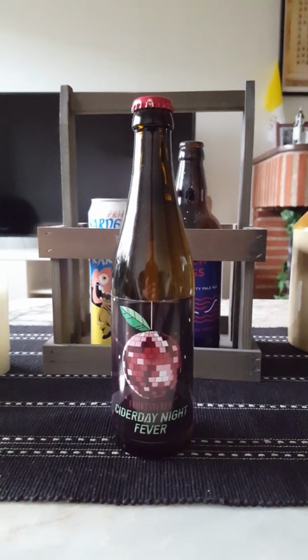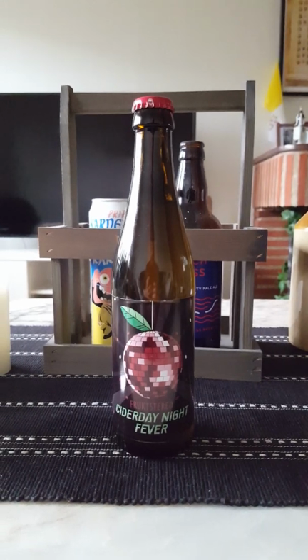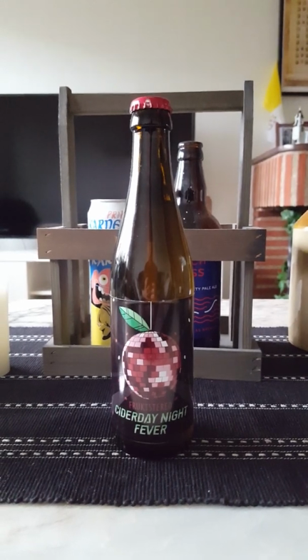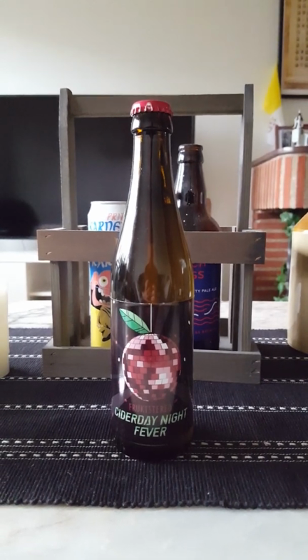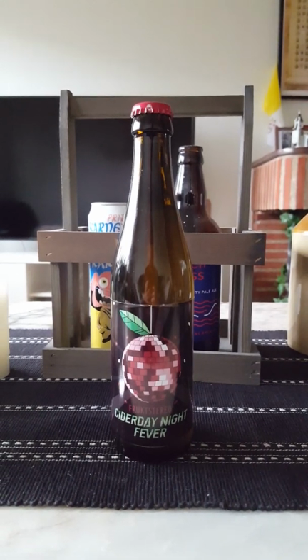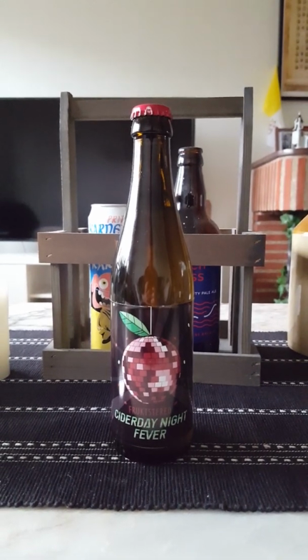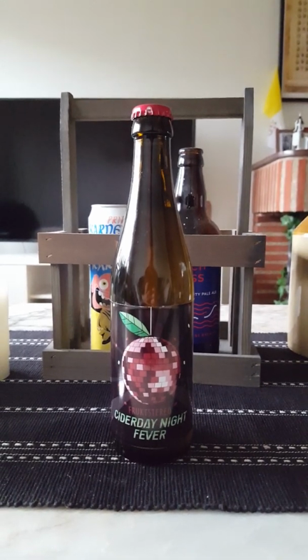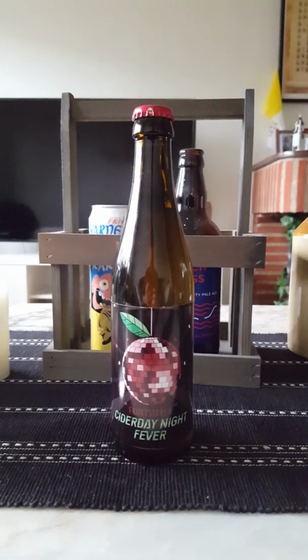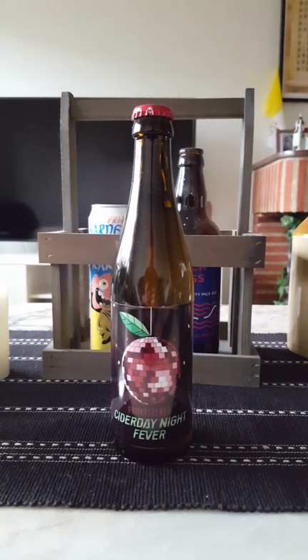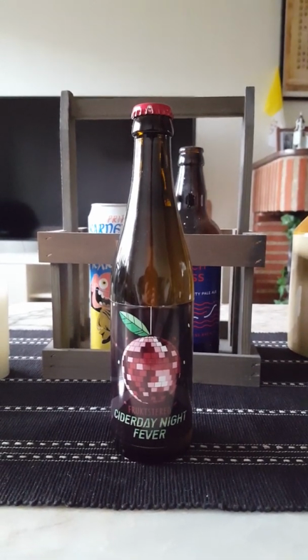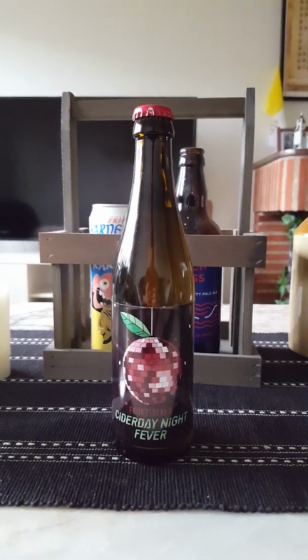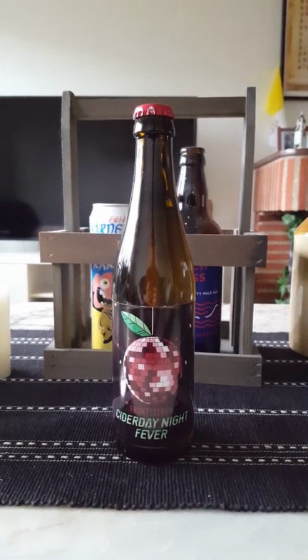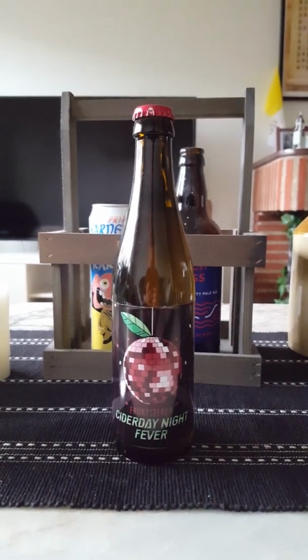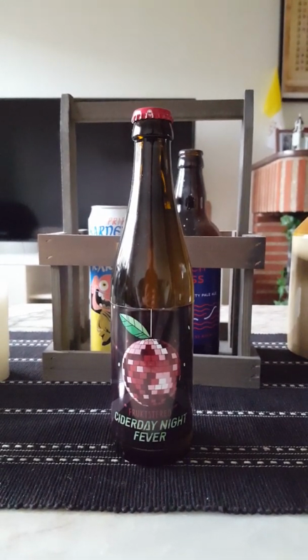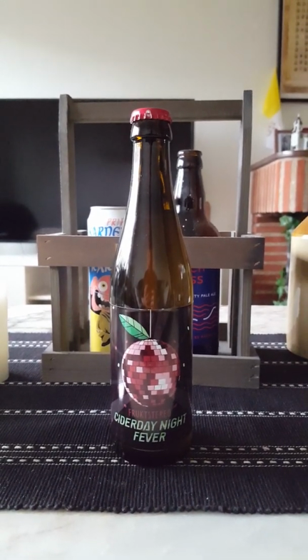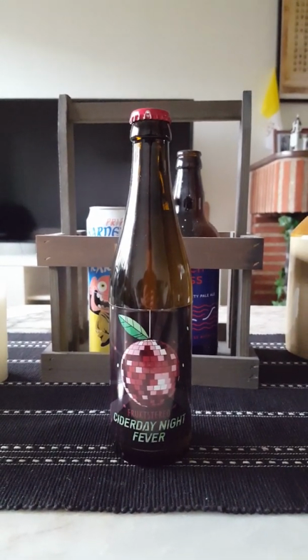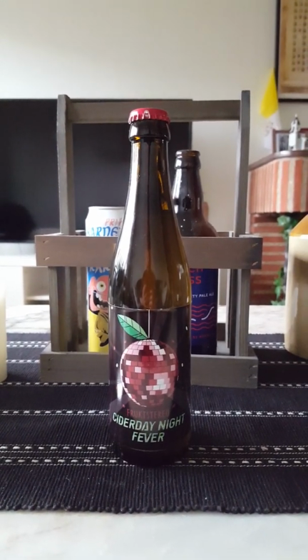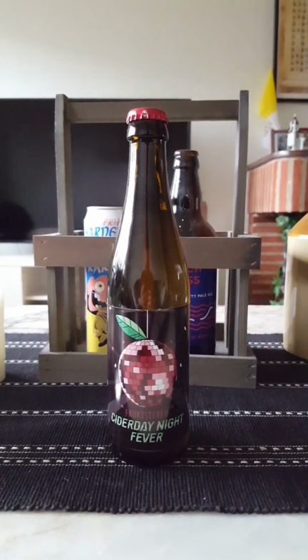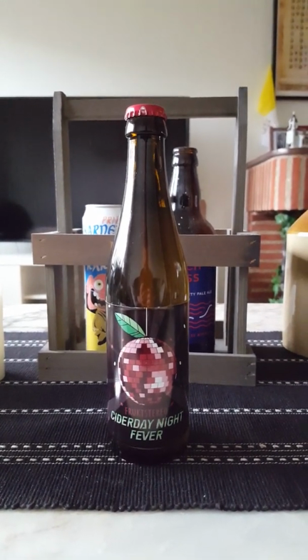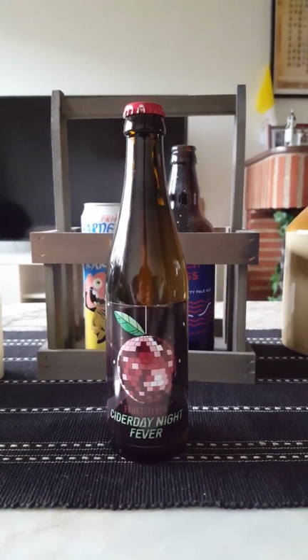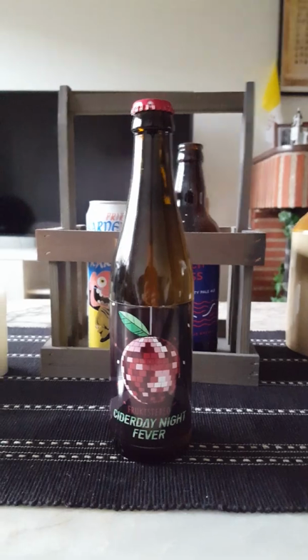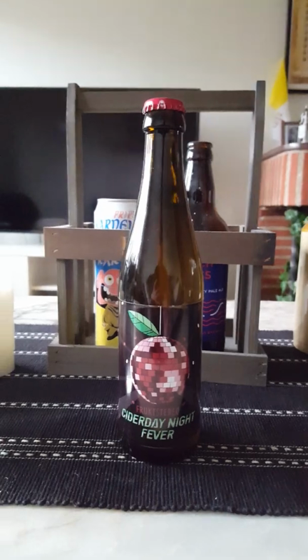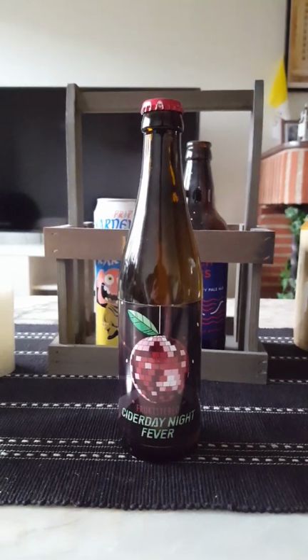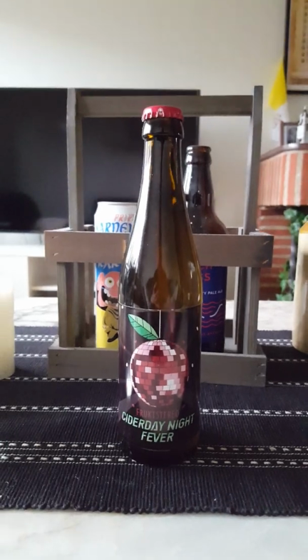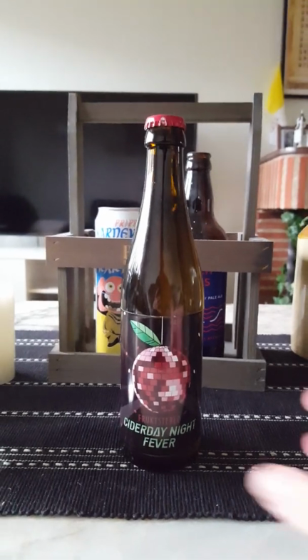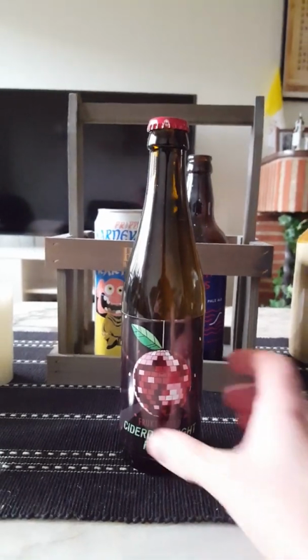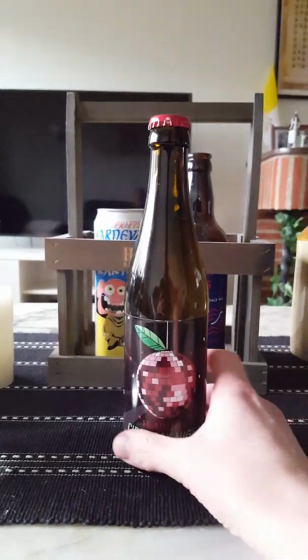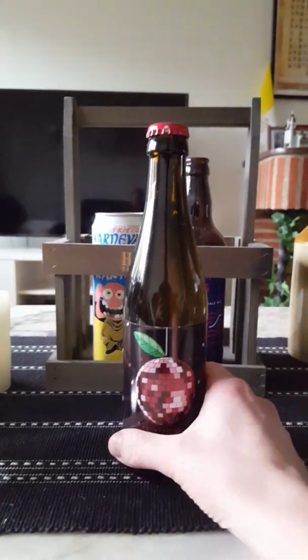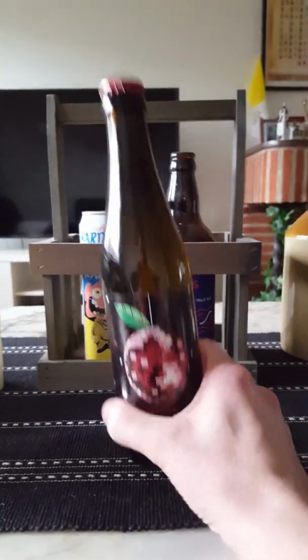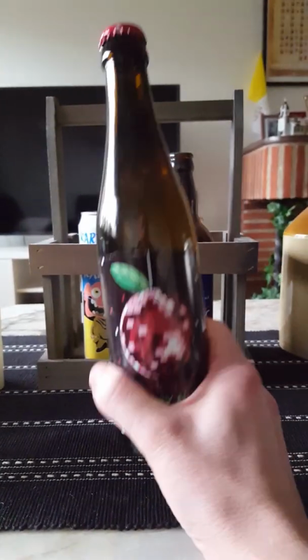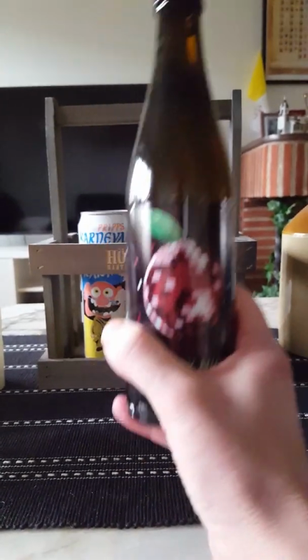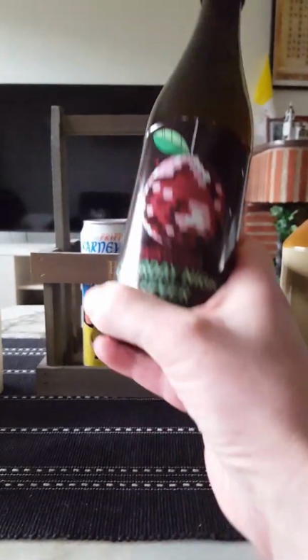Hey there all craft cider lovers, it's the Cider Fanatic here, back with another — yeah, you guessed it — Cider Review.